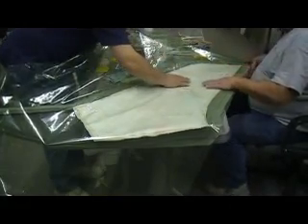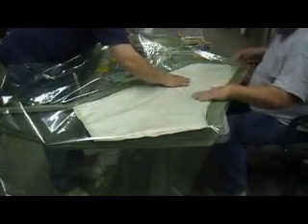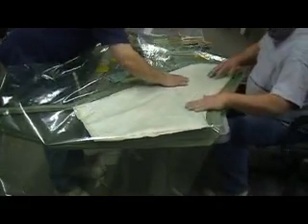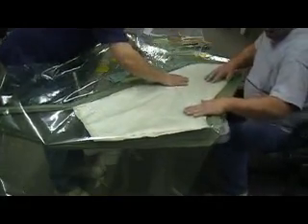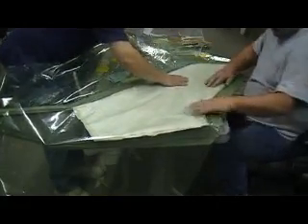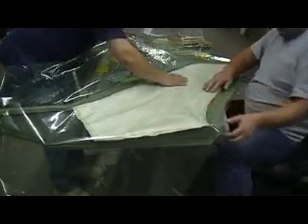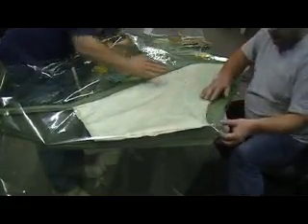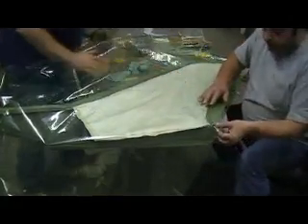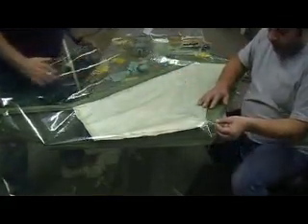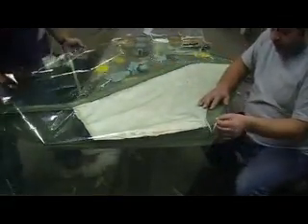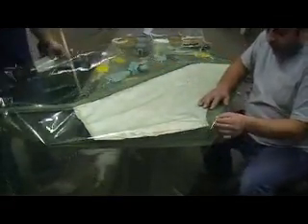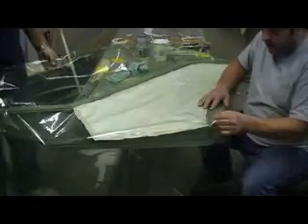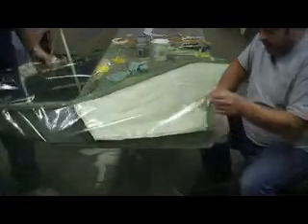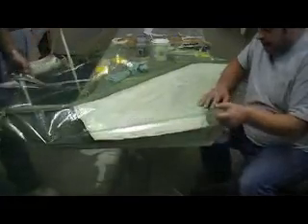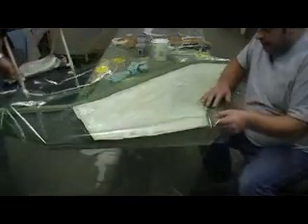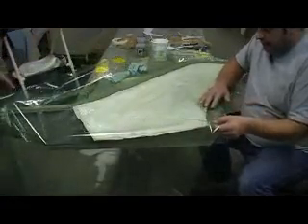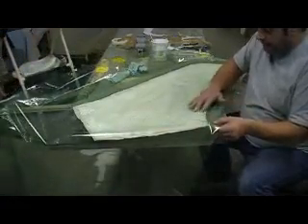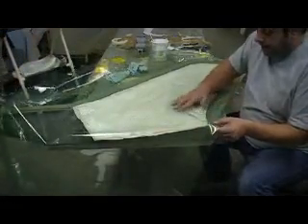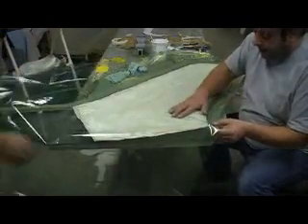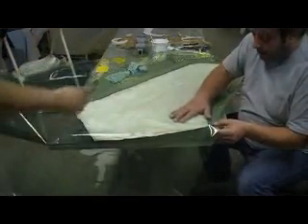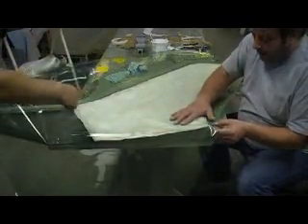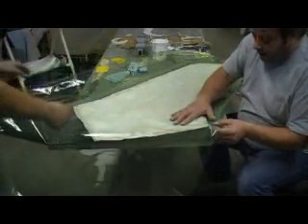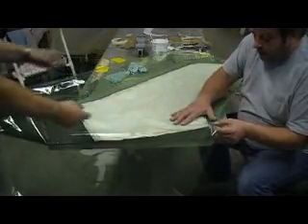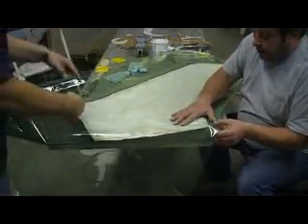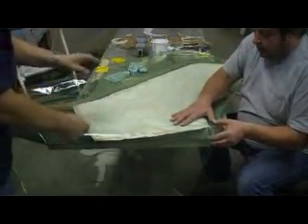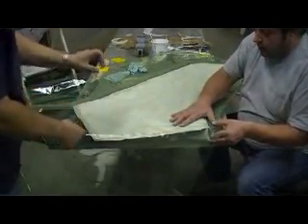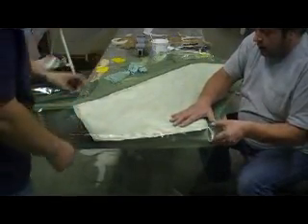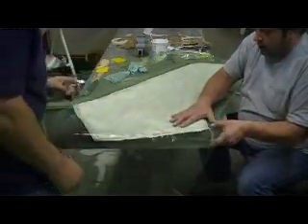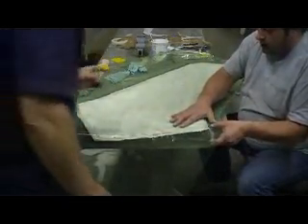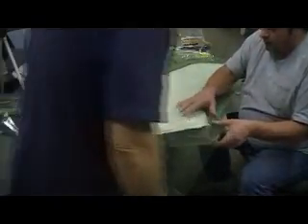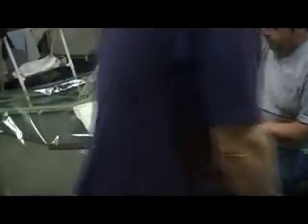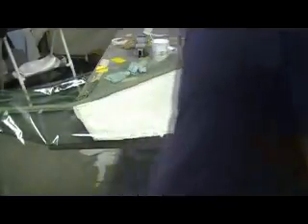This is all the glaze, all flat. And before we seal the front down, we're going to have to put our connection for our...